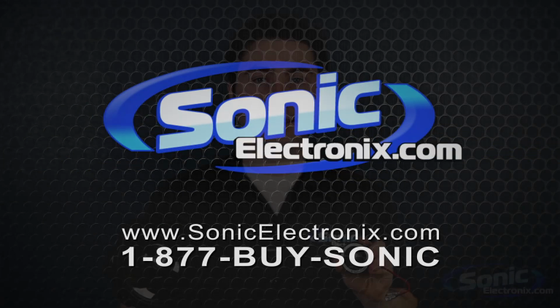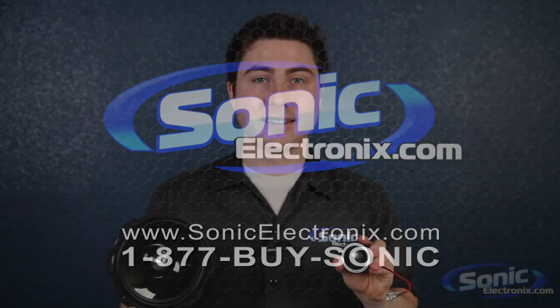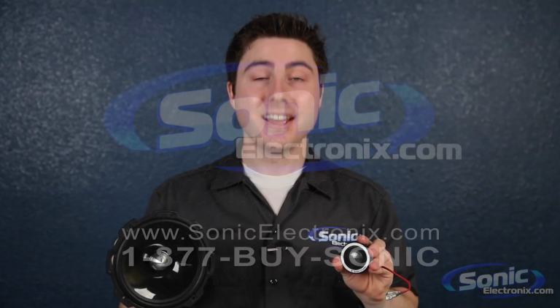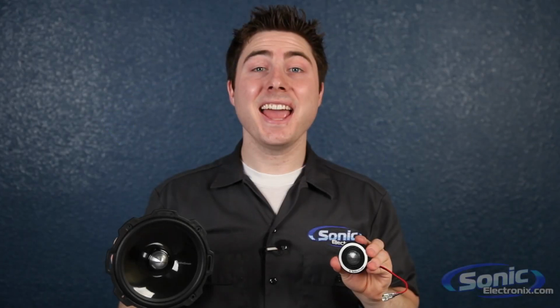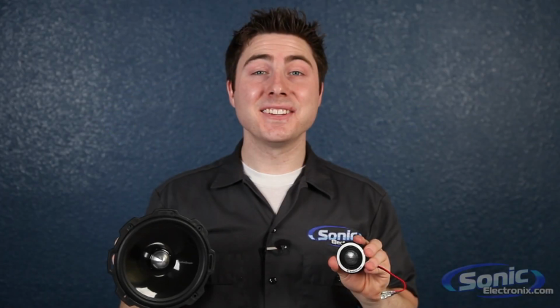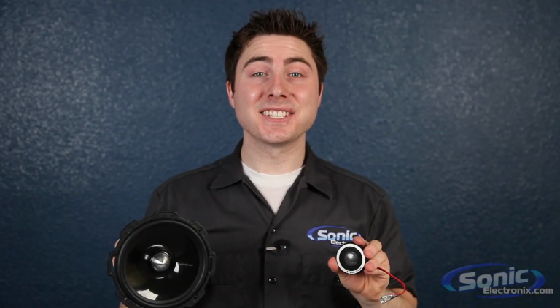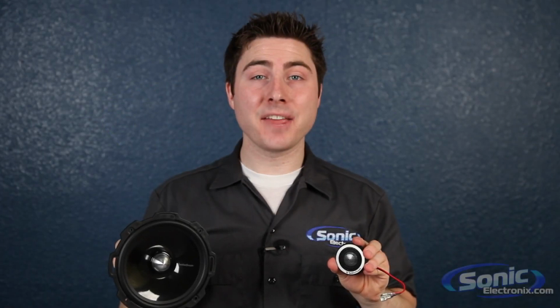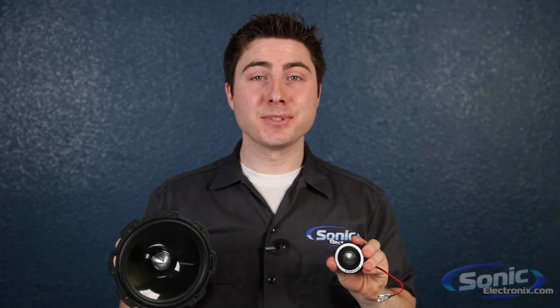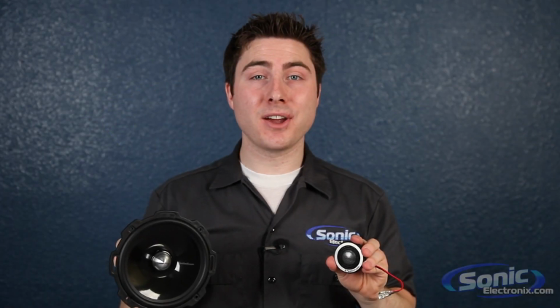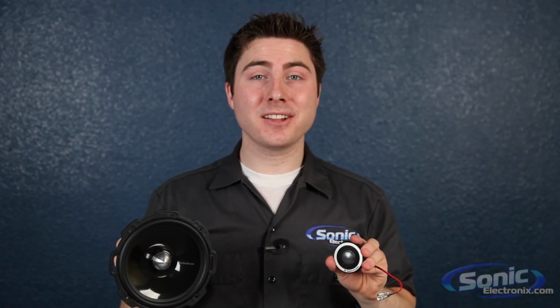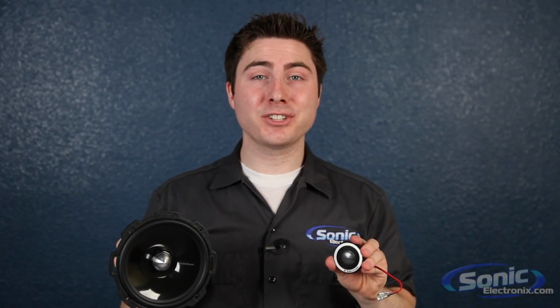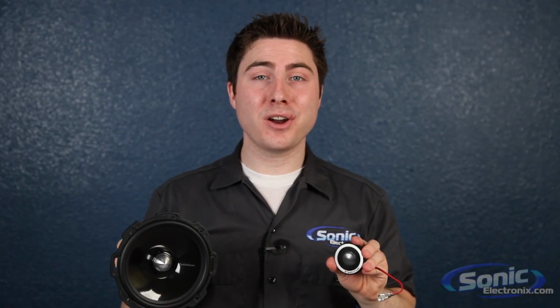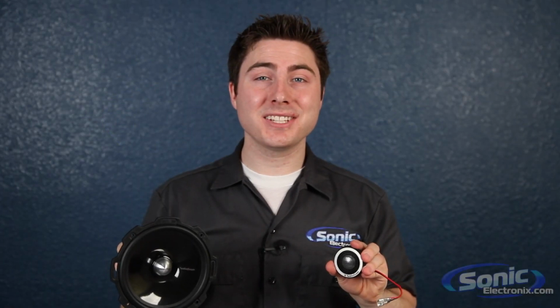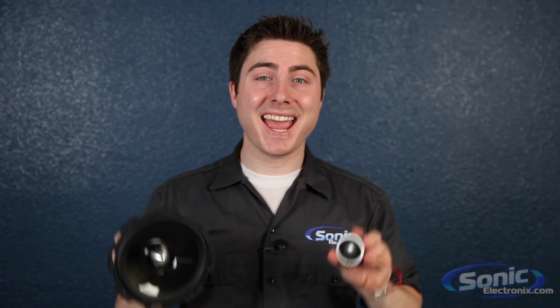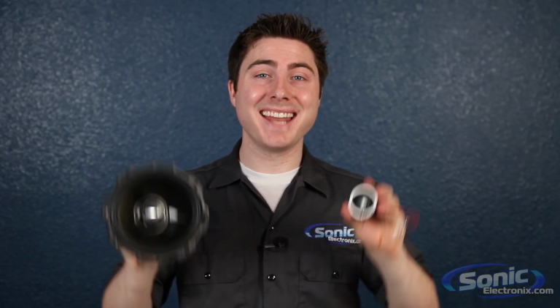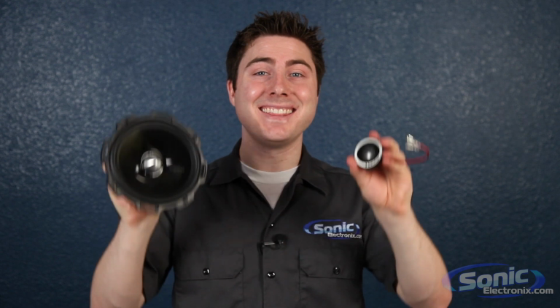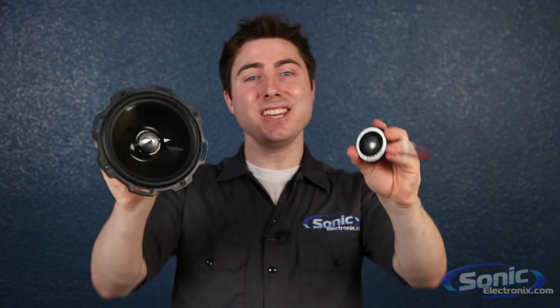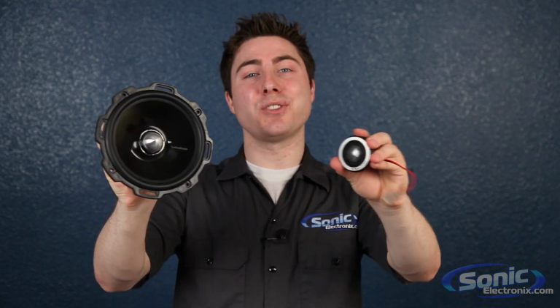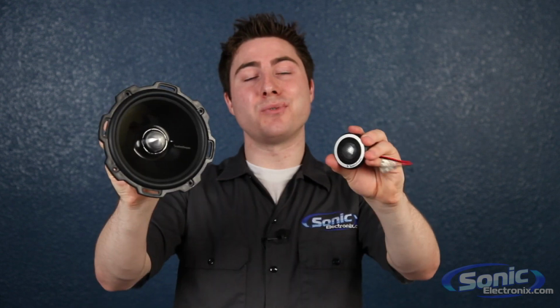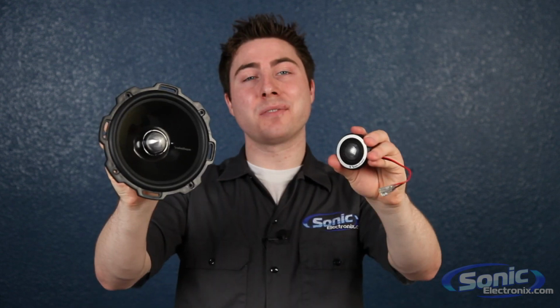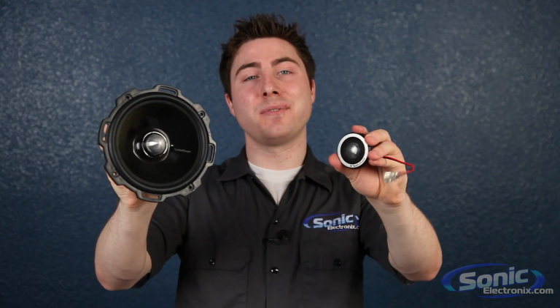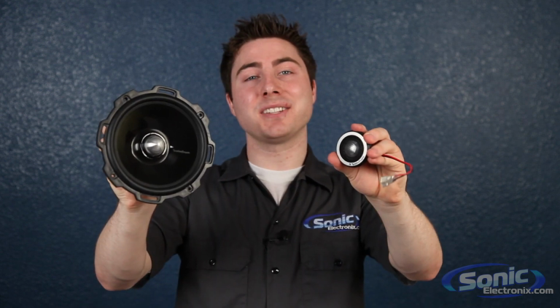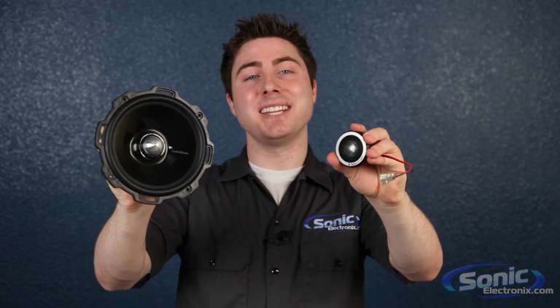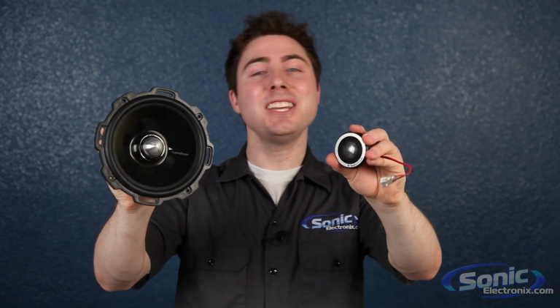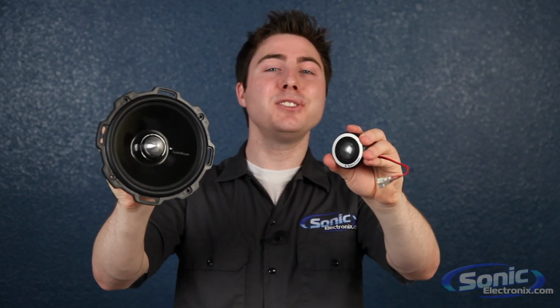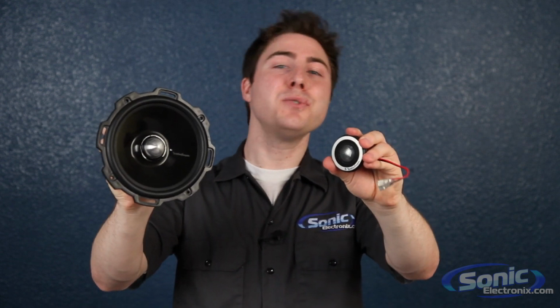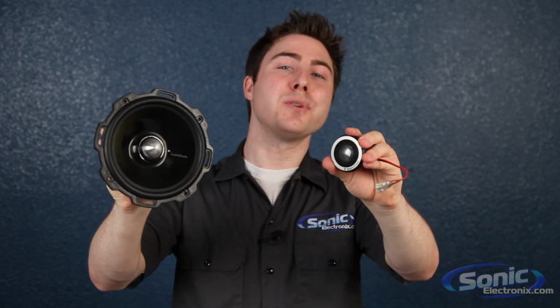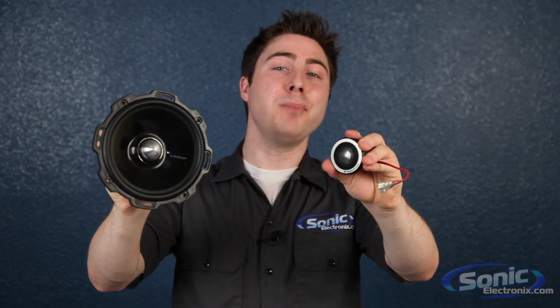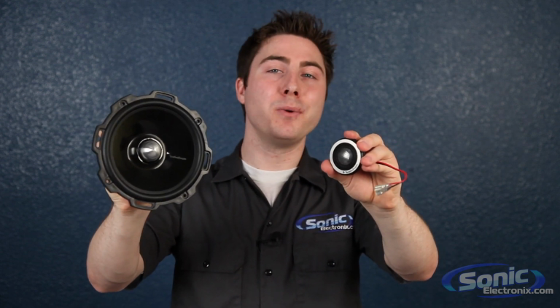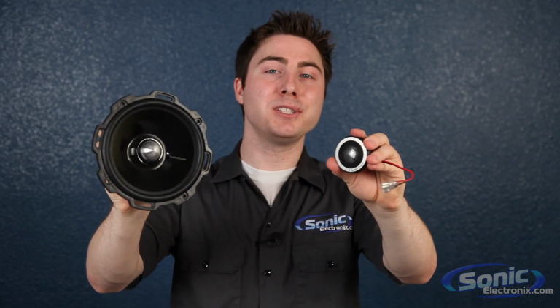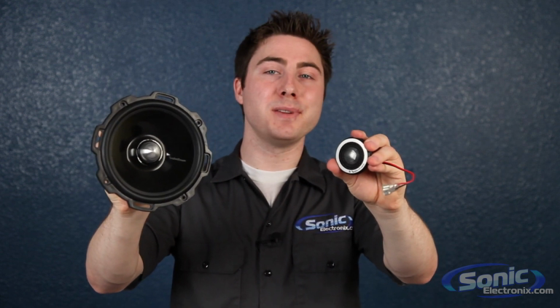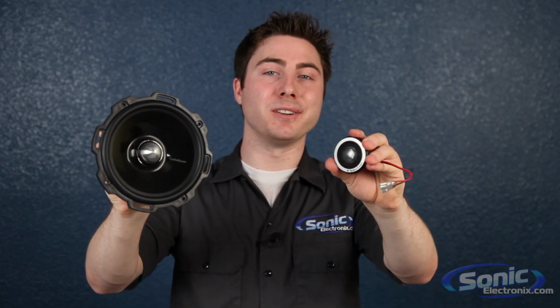Hey, this is Seth from Sonic Electronics, and these are the Rockford Fosgate T2 component speakers.